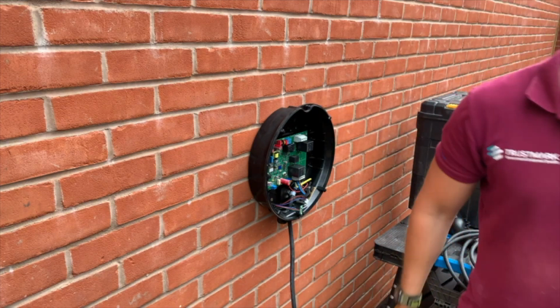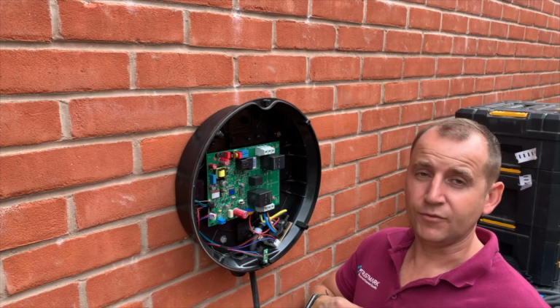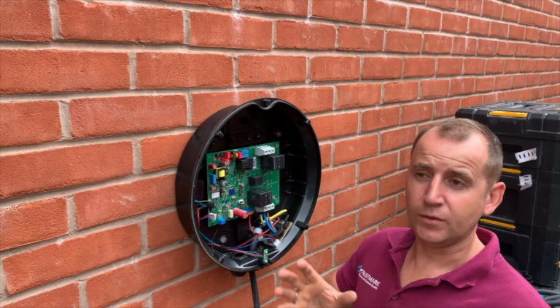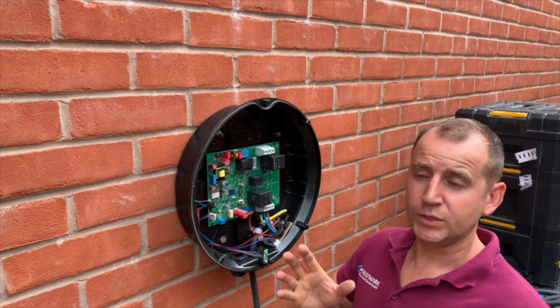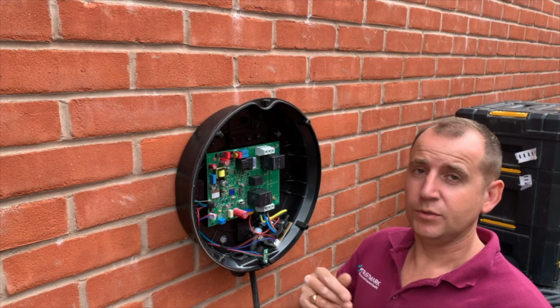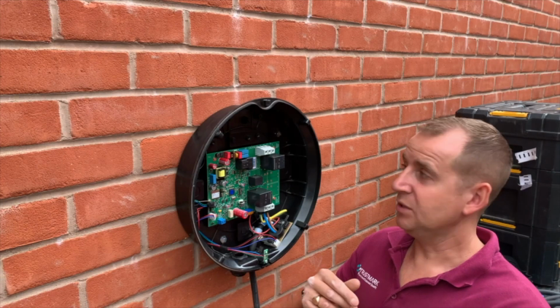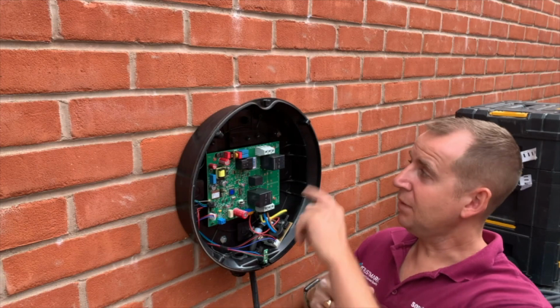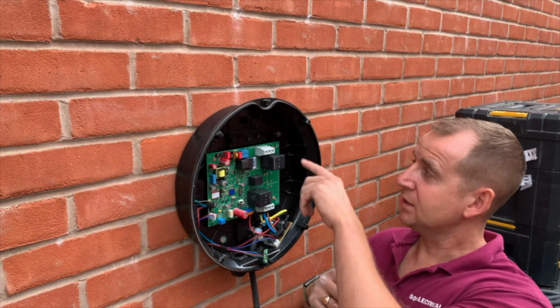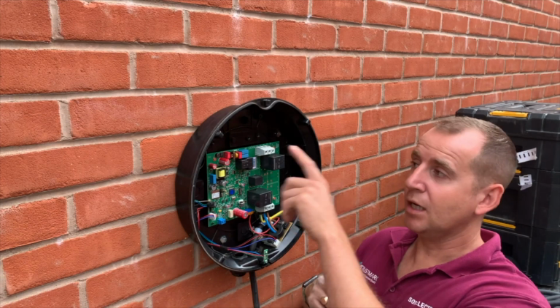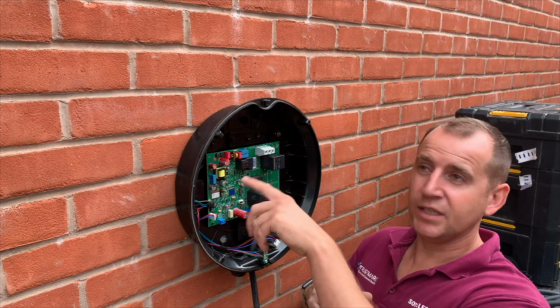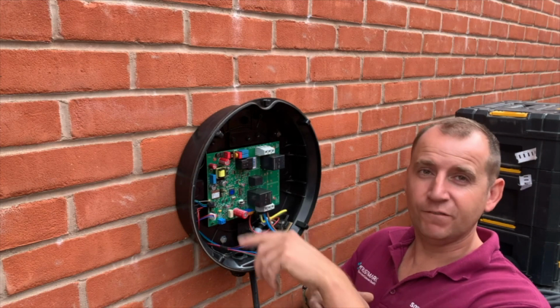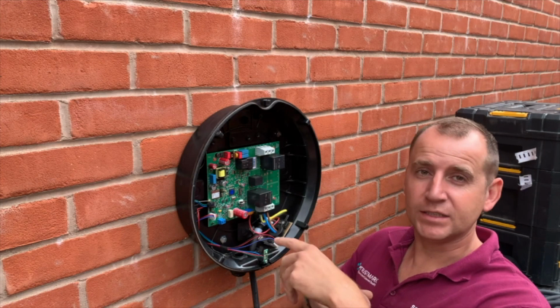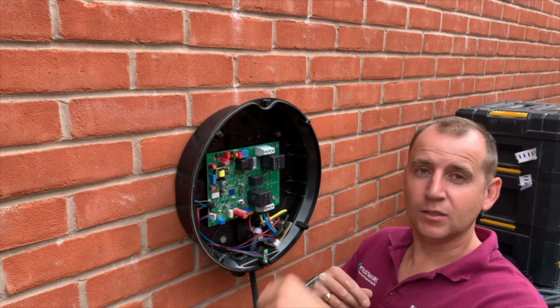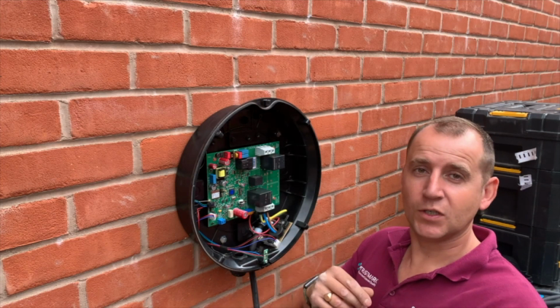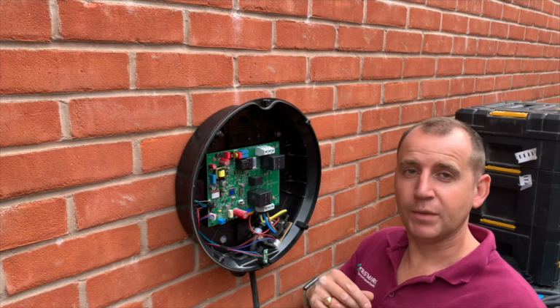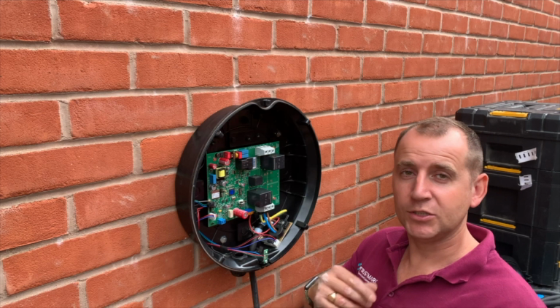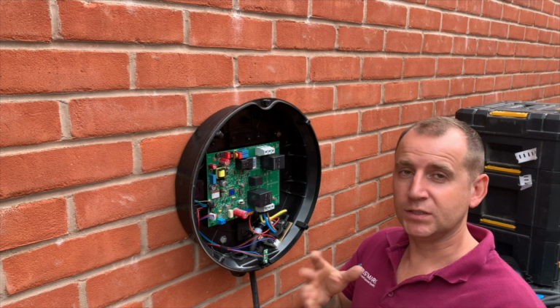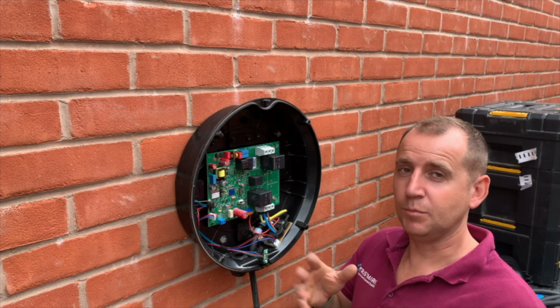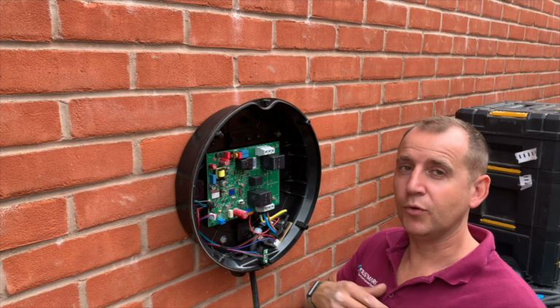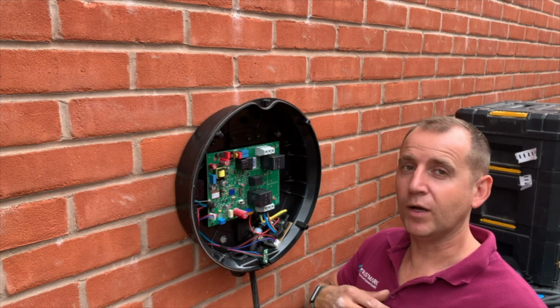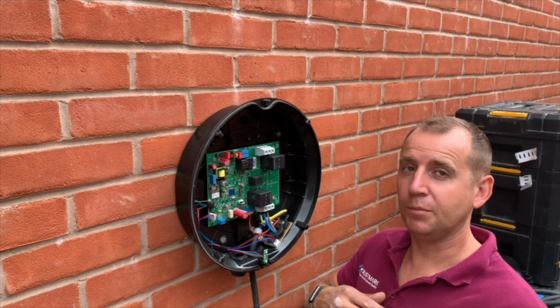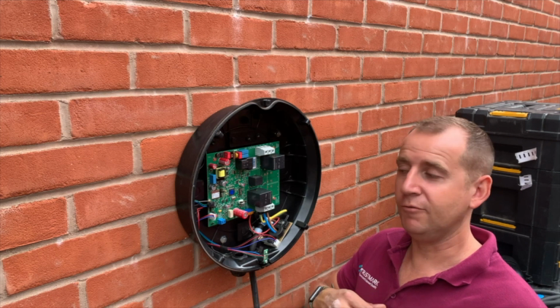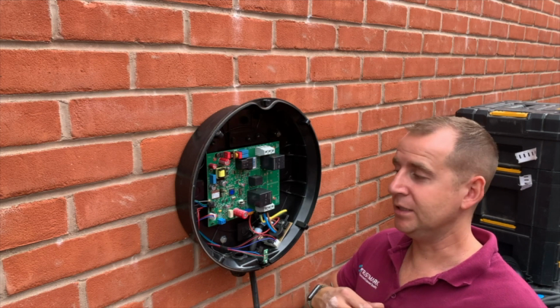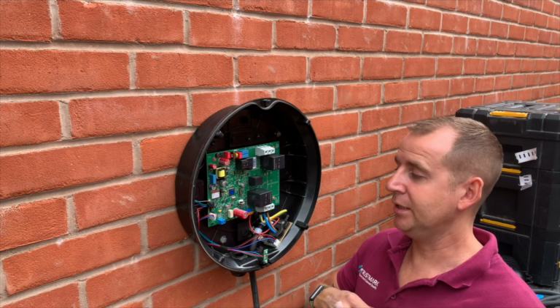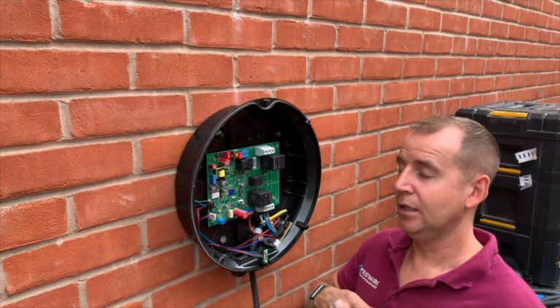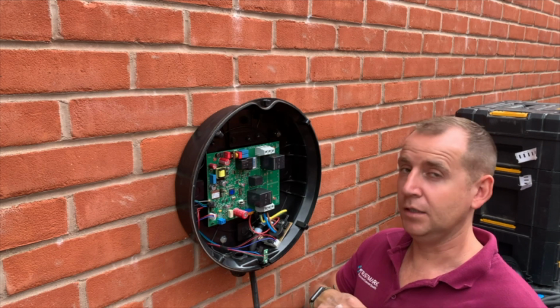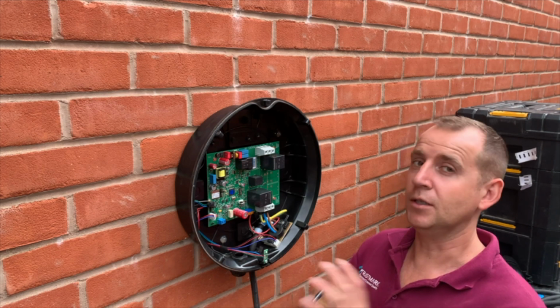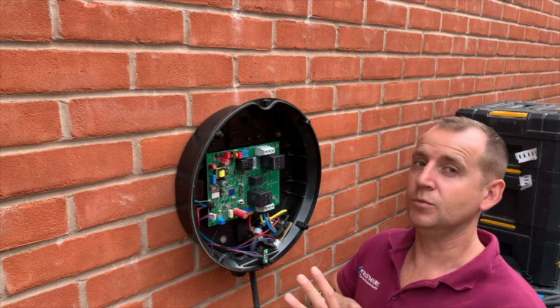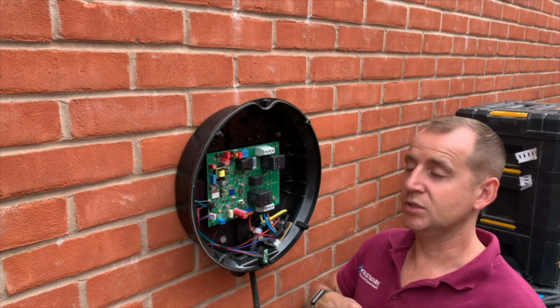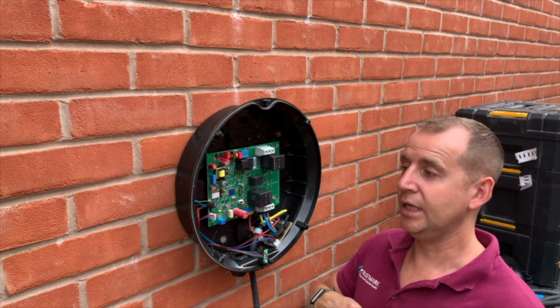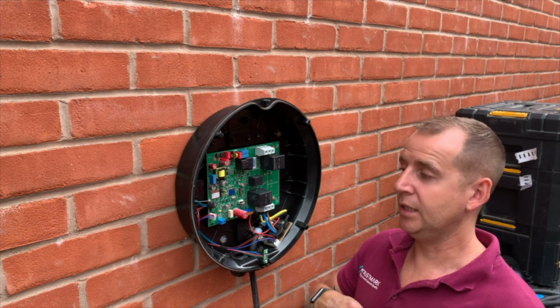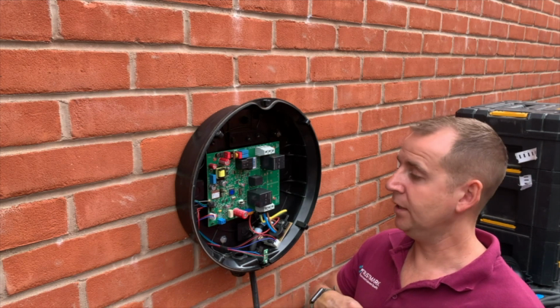Another thing I always do is just mastic up any fixing holes that I make, just to improve the IP rating. I don't want water getting in here.